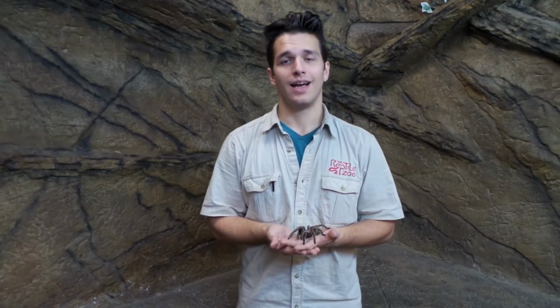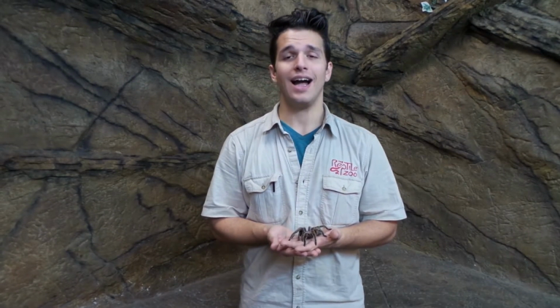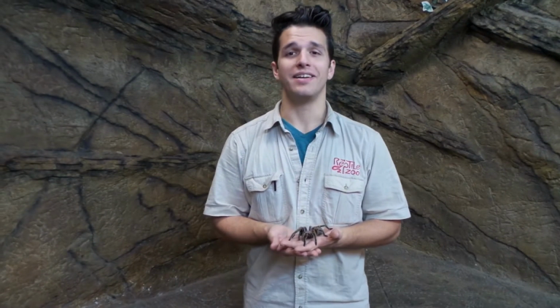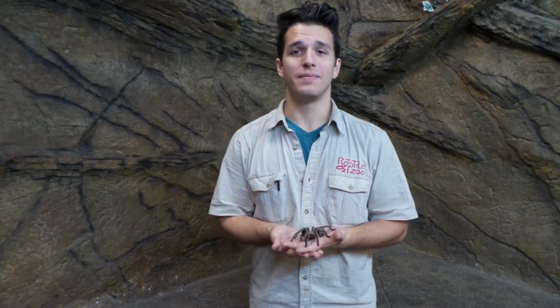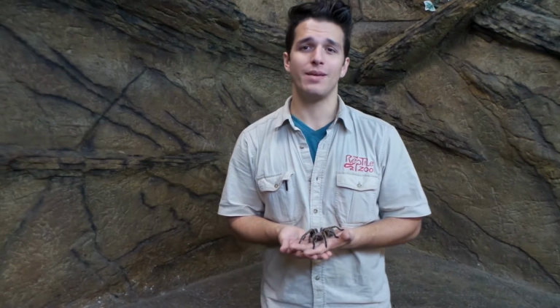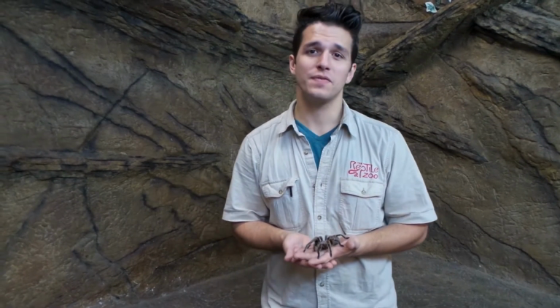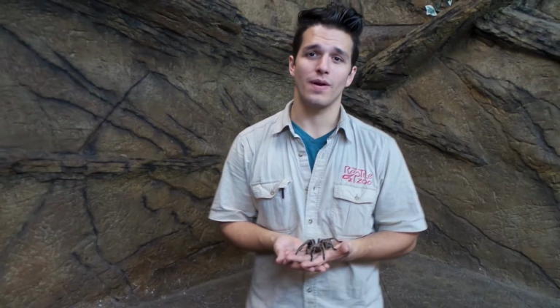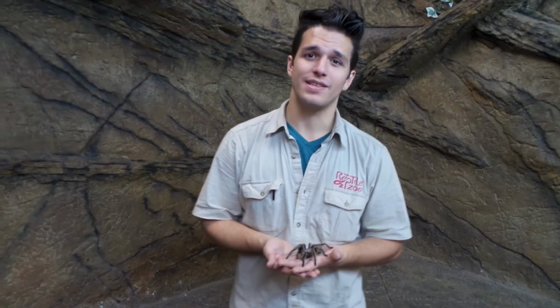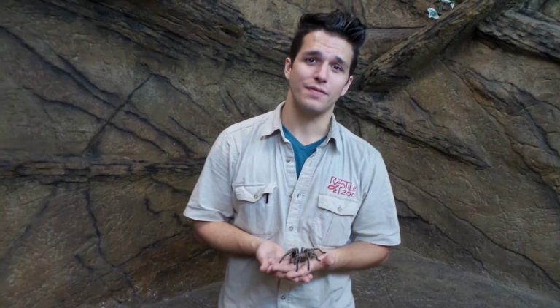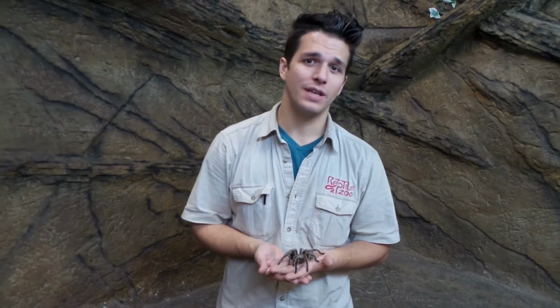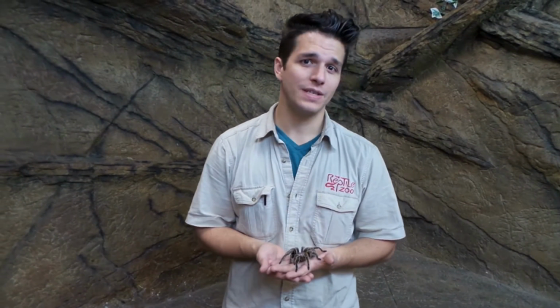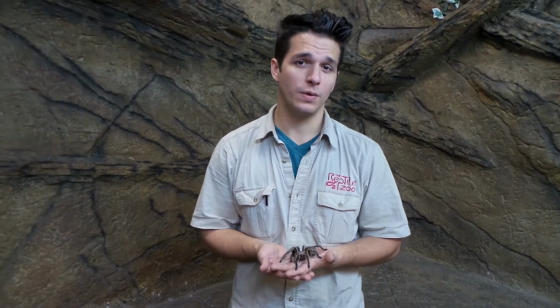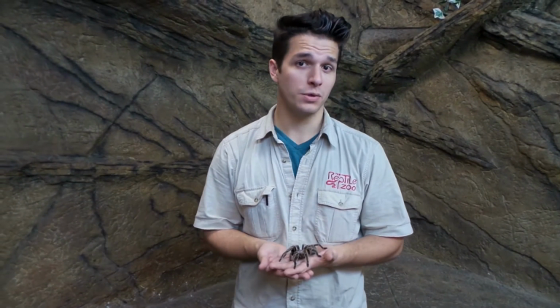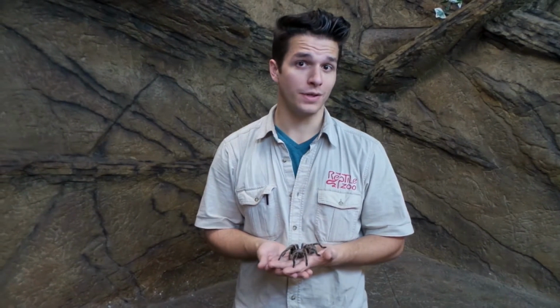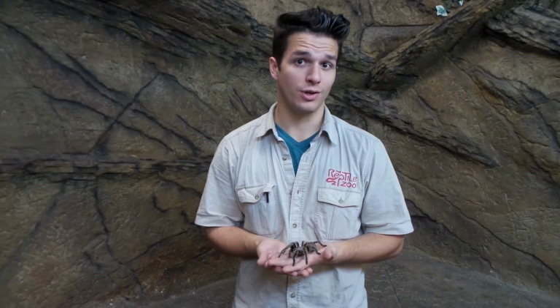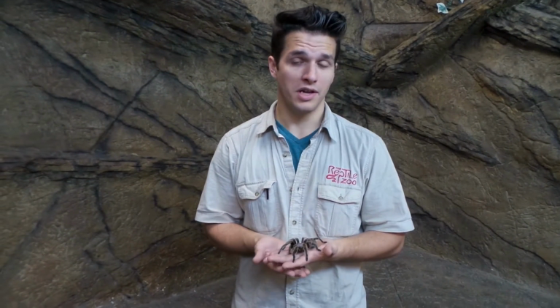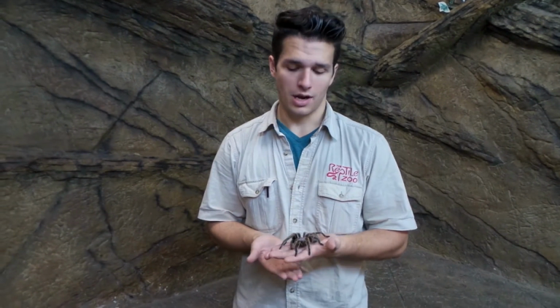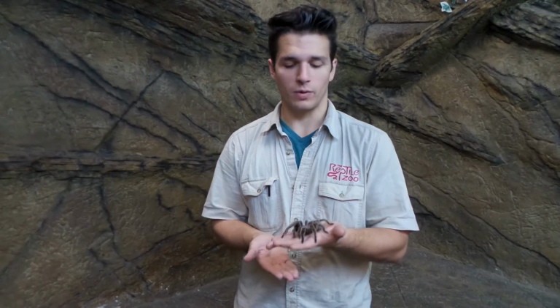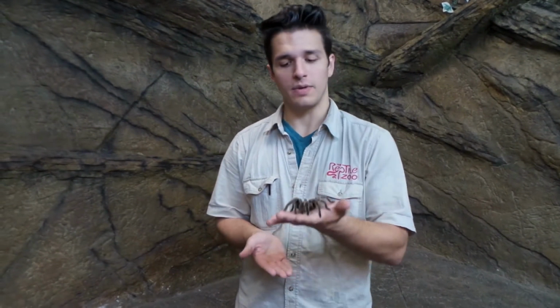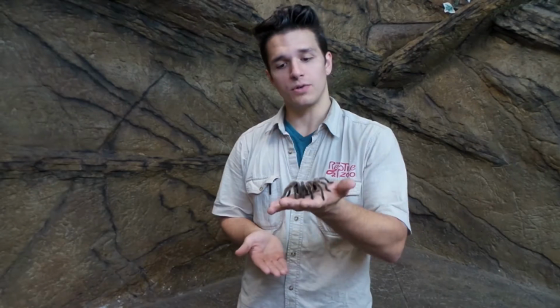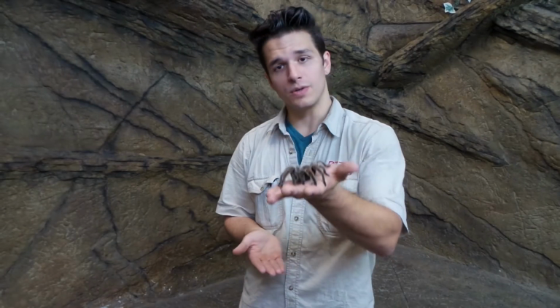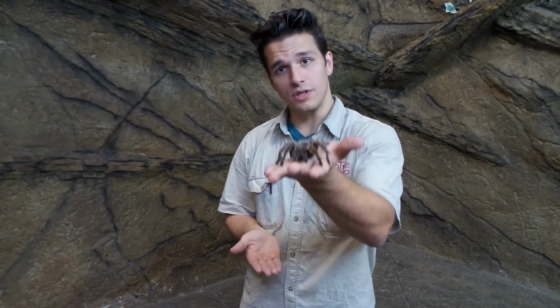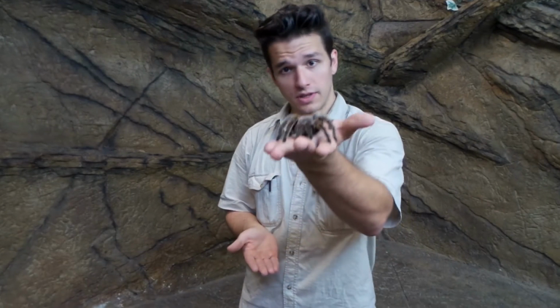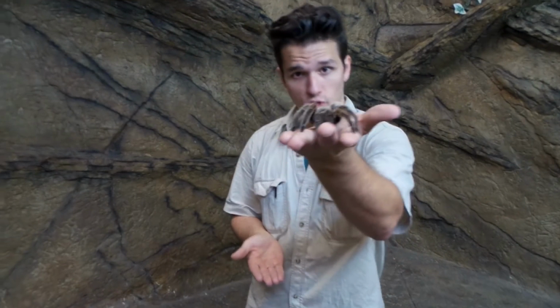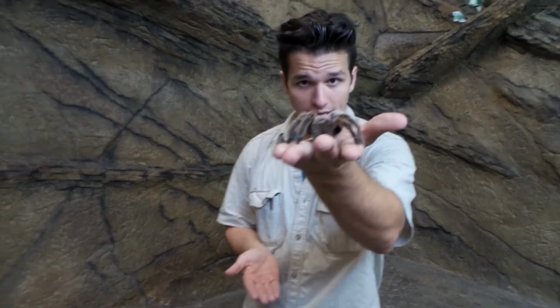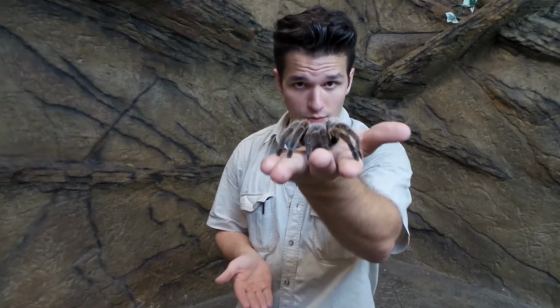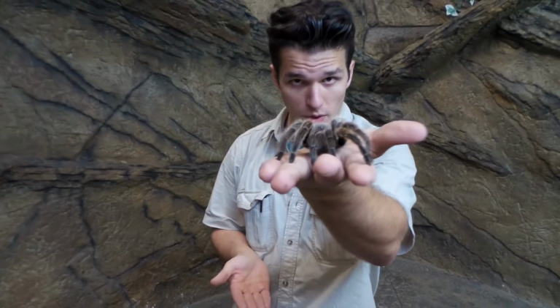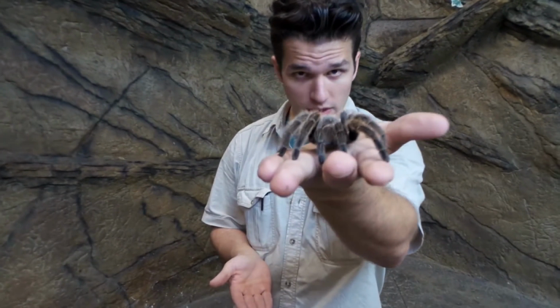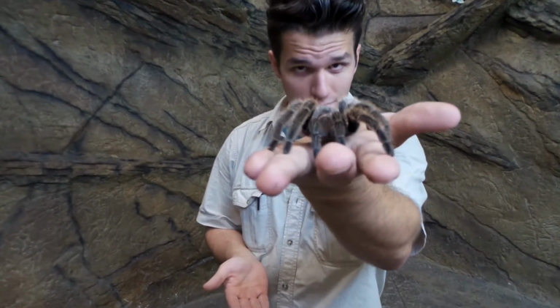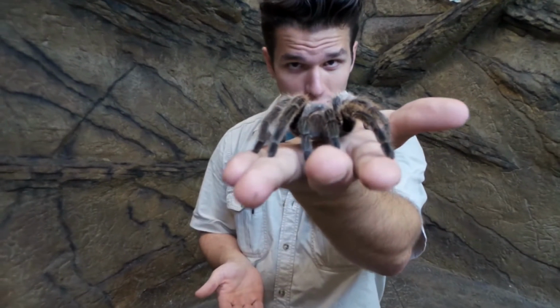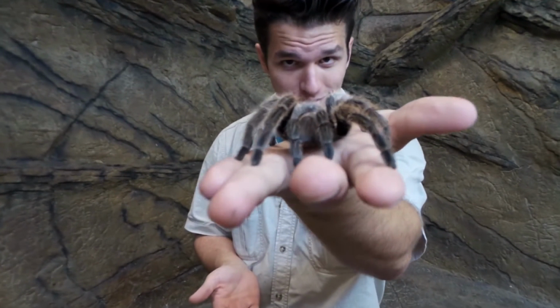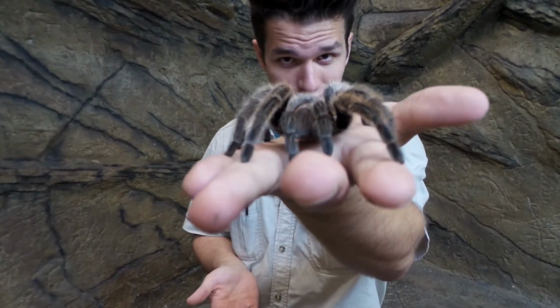Hi, my name is Forrest, and for today's Creature Feature, I'm going to be introducing you to the Chilean Rose-Hair Tarantula.